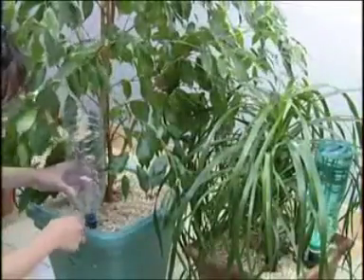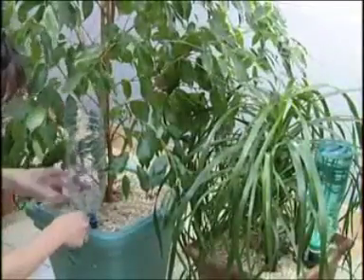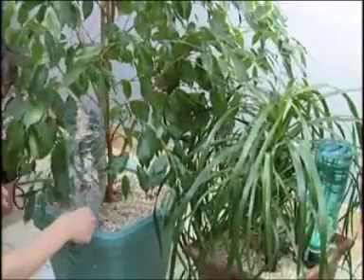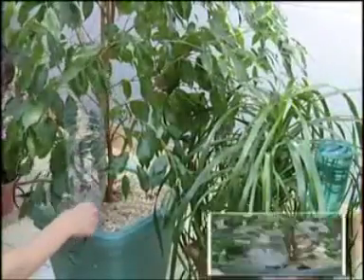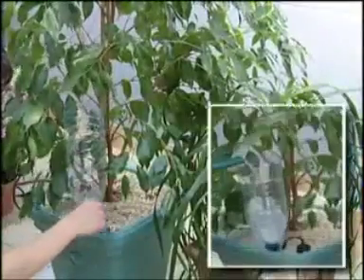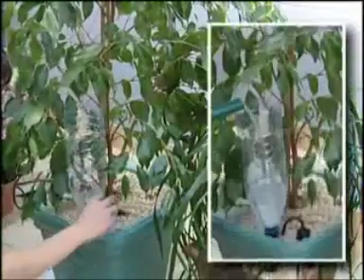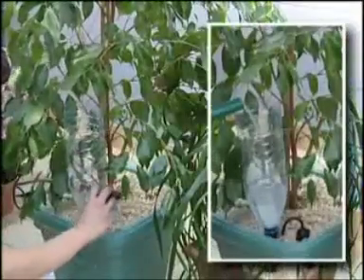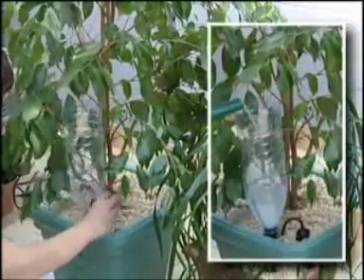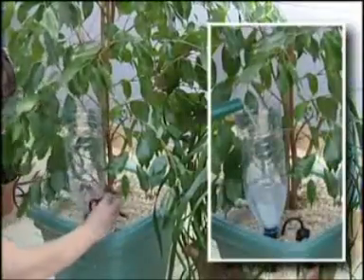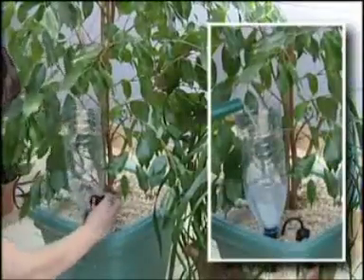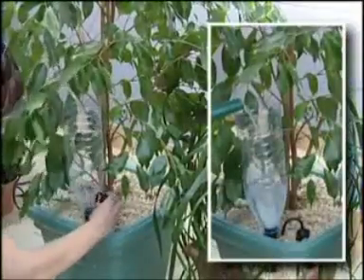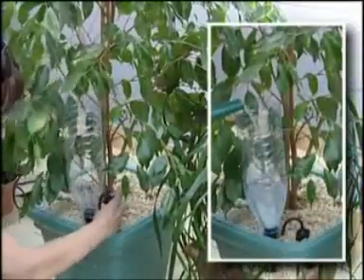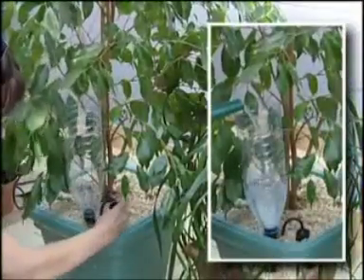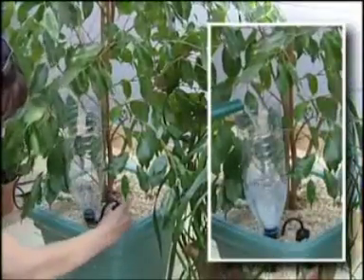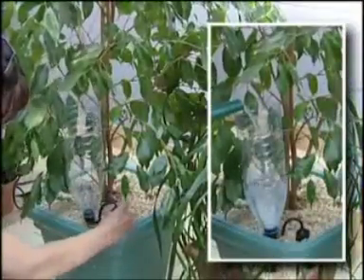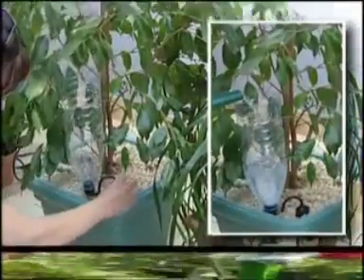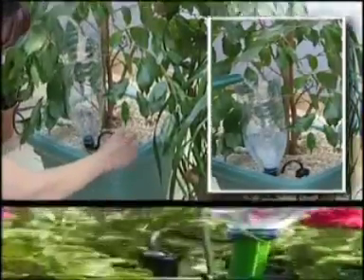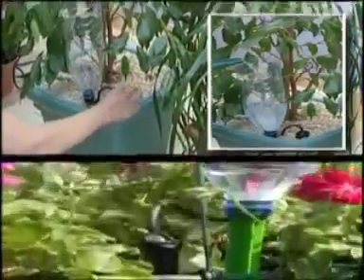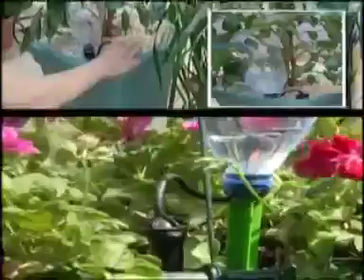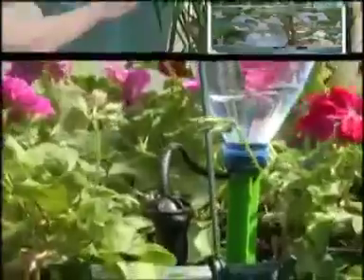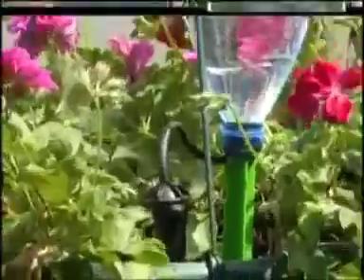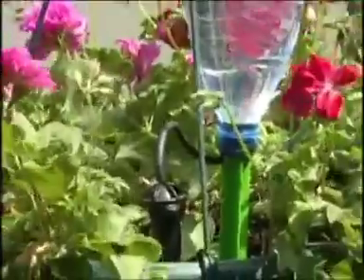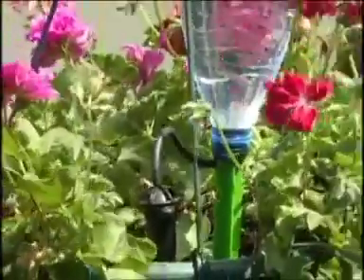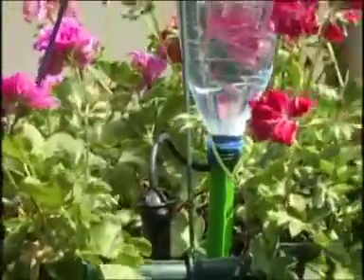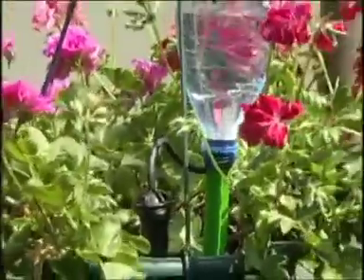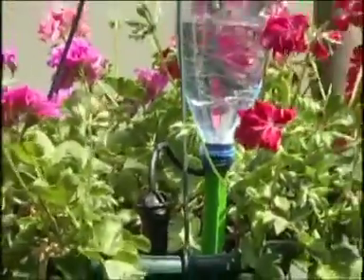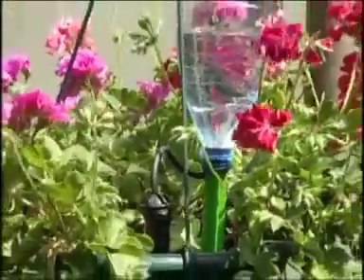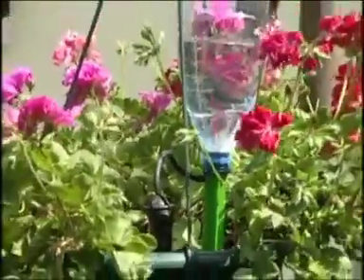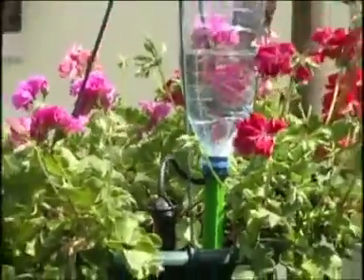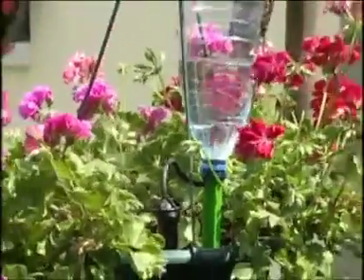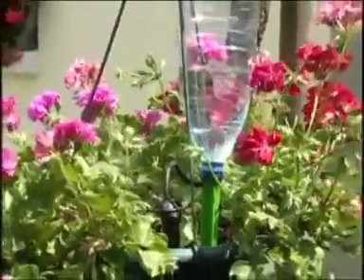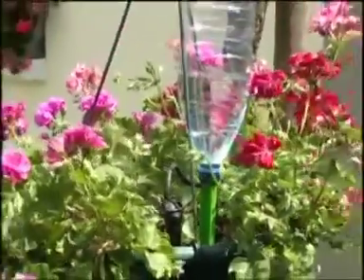Place the dripper next to the plant or into the pot plant you want to water, and let the Eriso Individual Watering Spike take care of watering your plants.